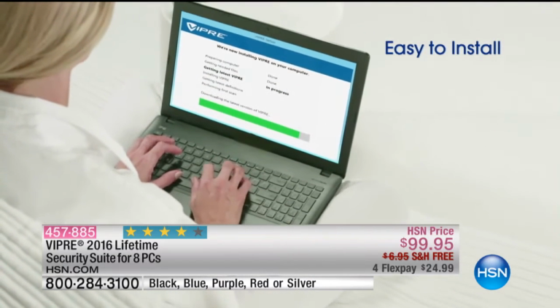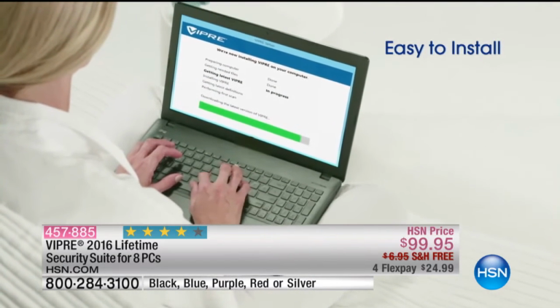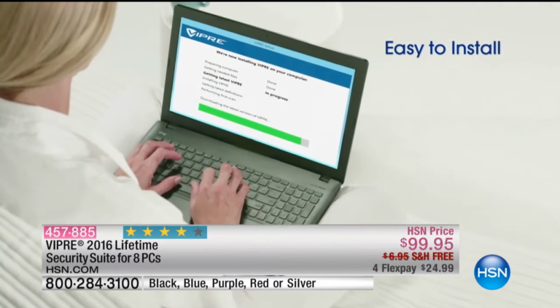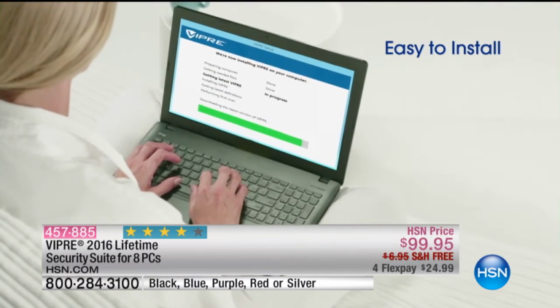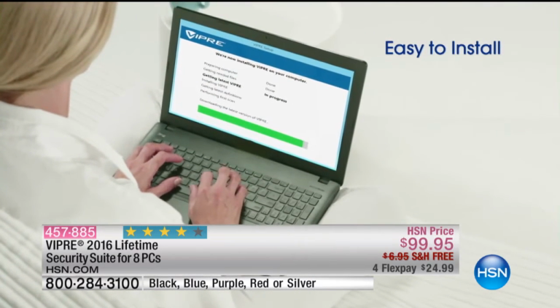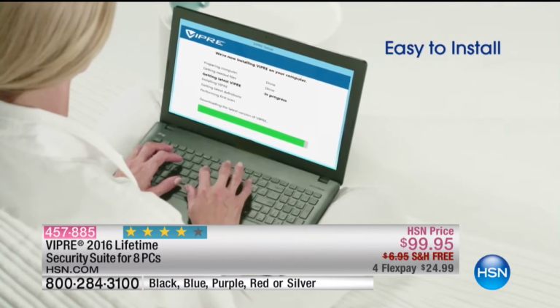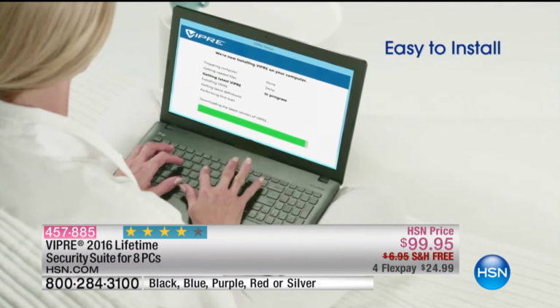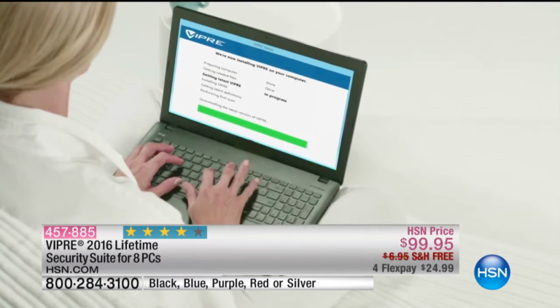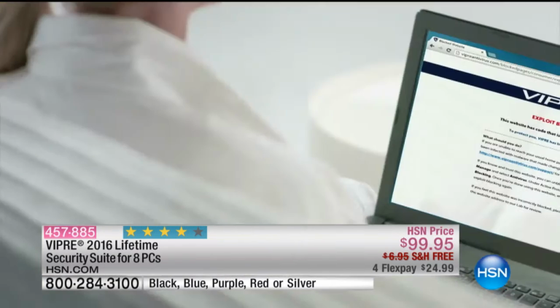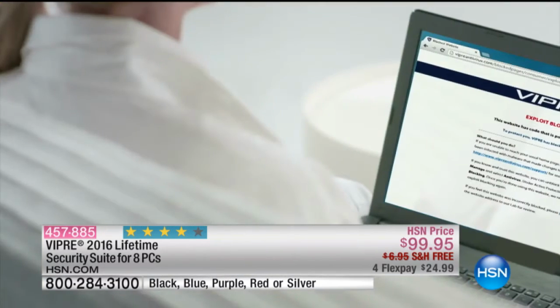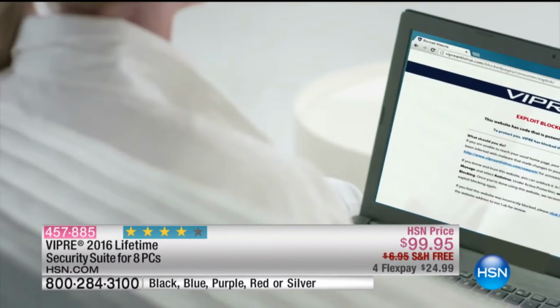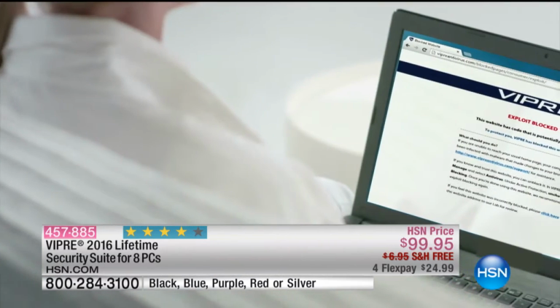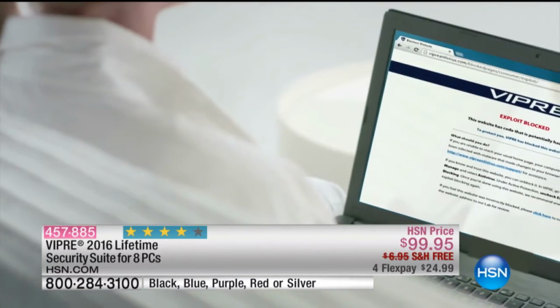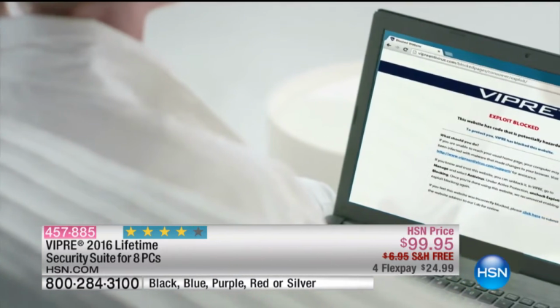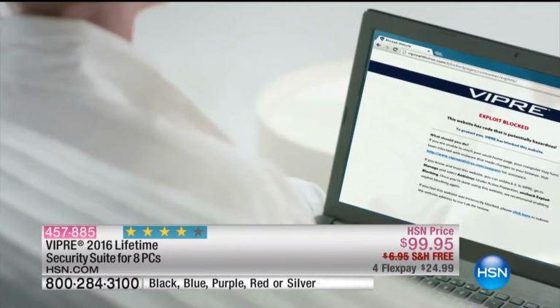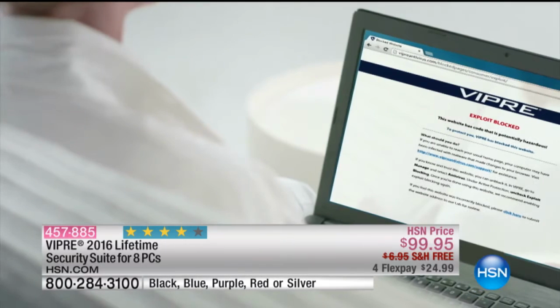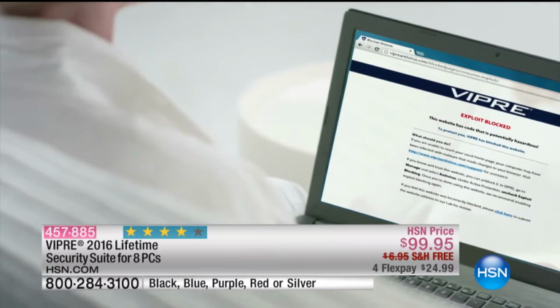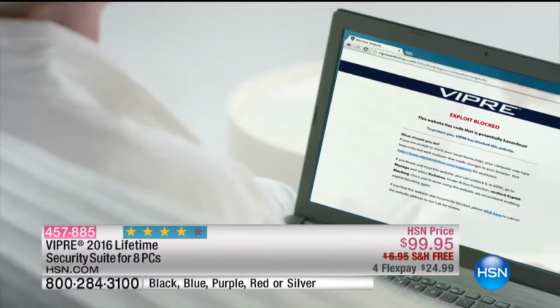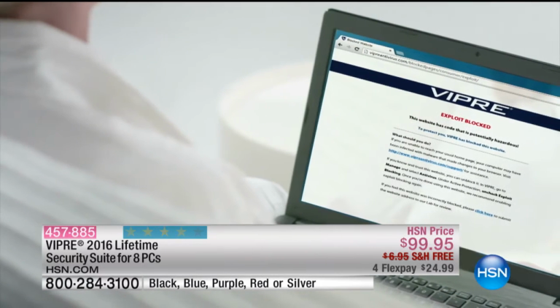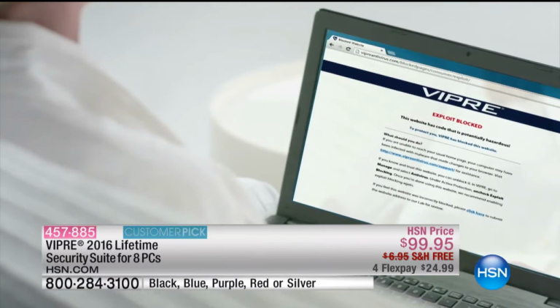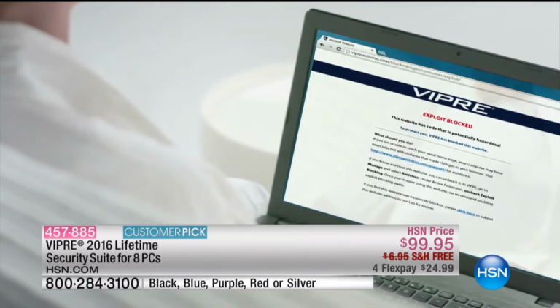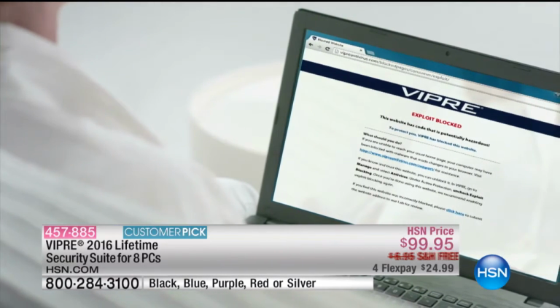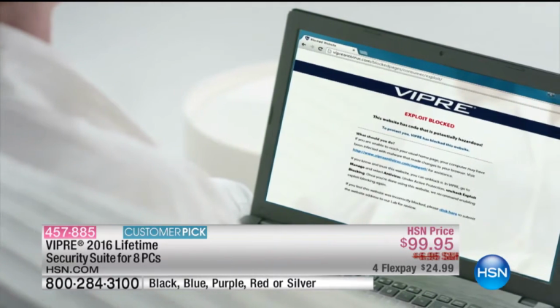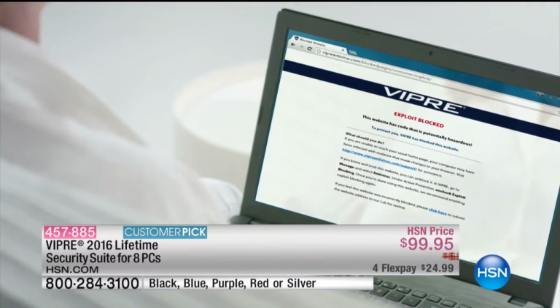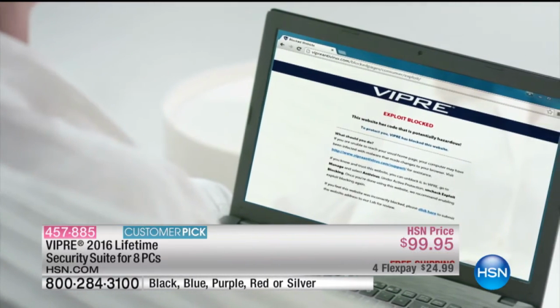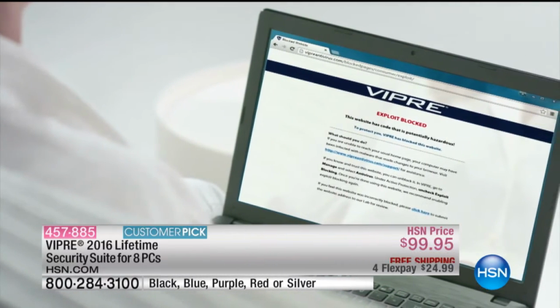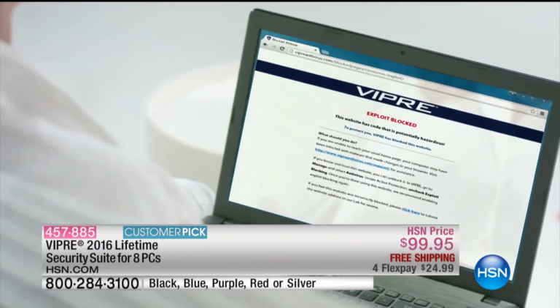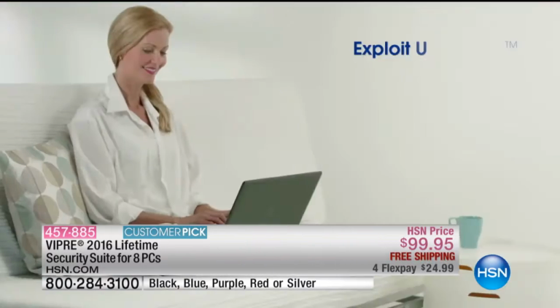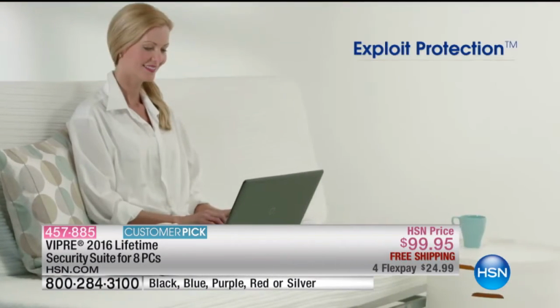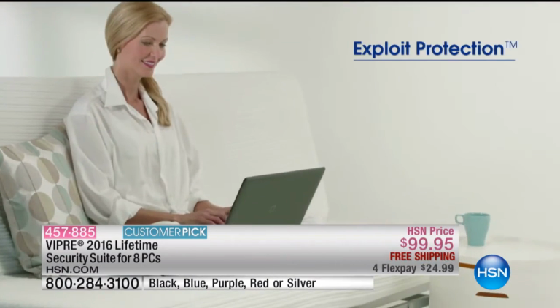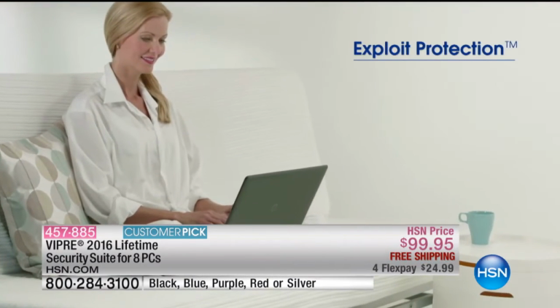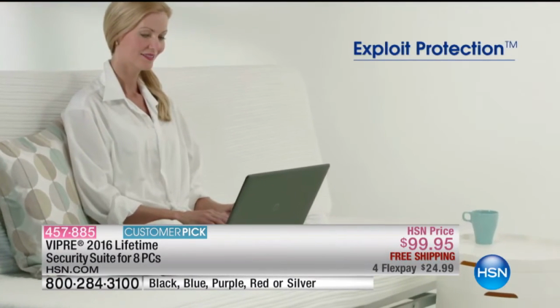It's very easy to install — real simple. And let me tell you something: you're getting it for eight computers.